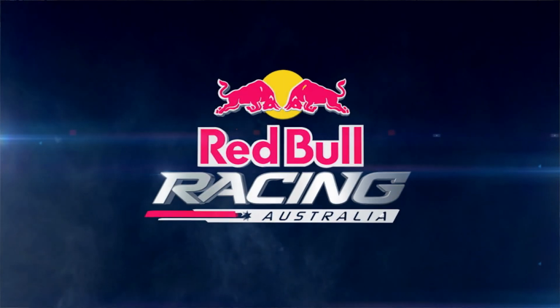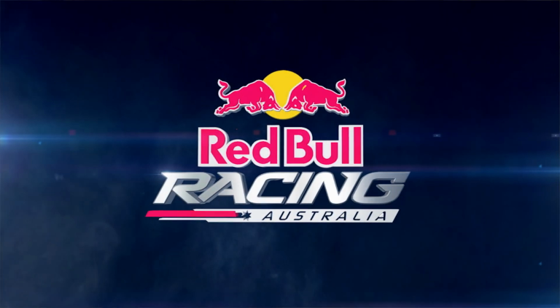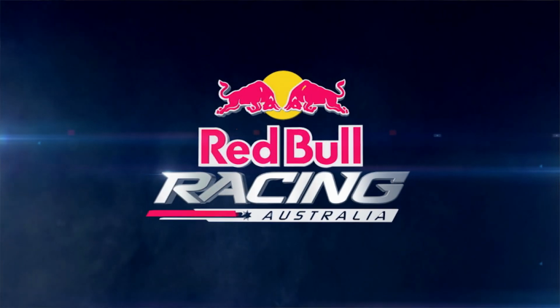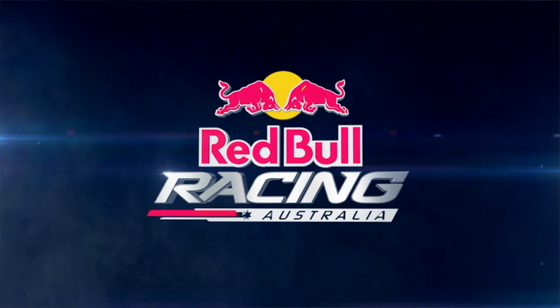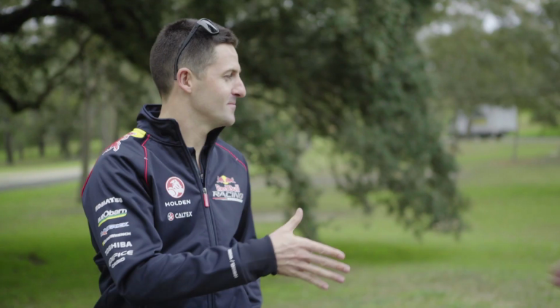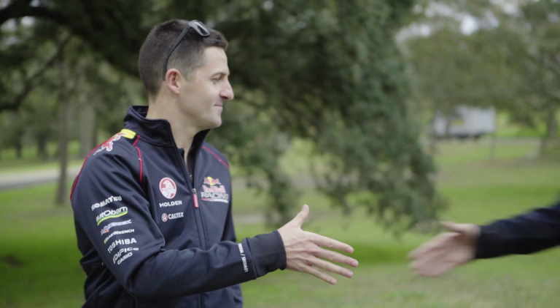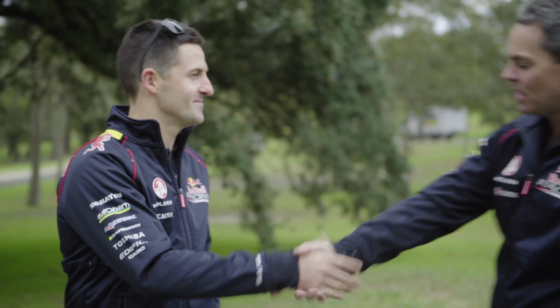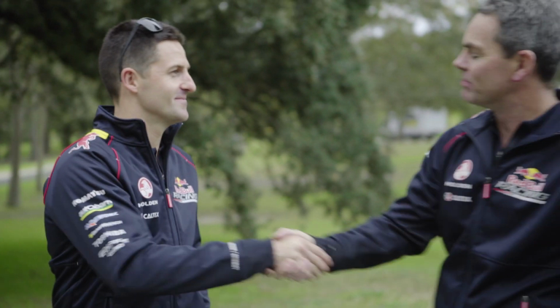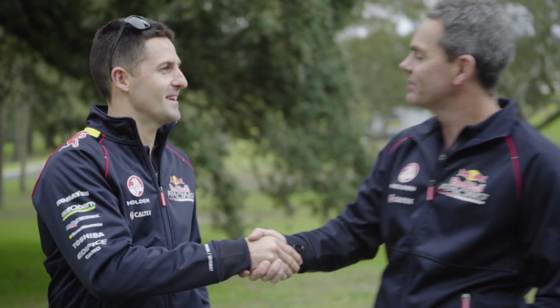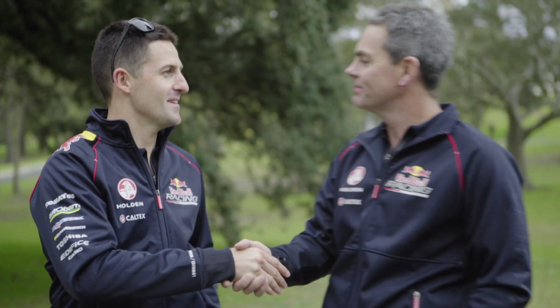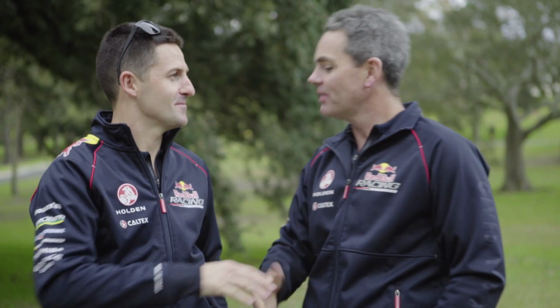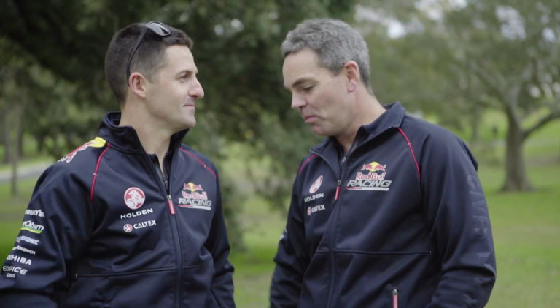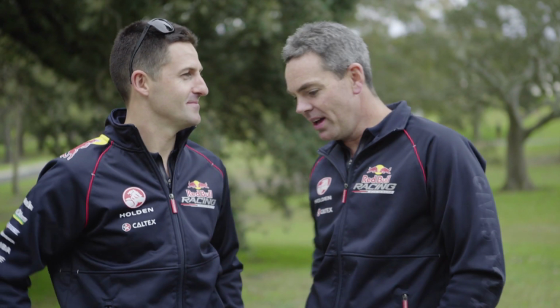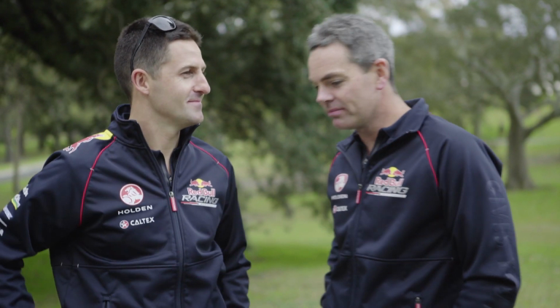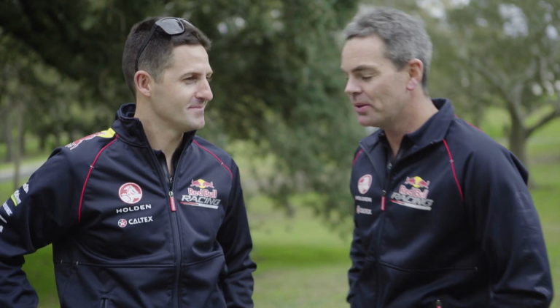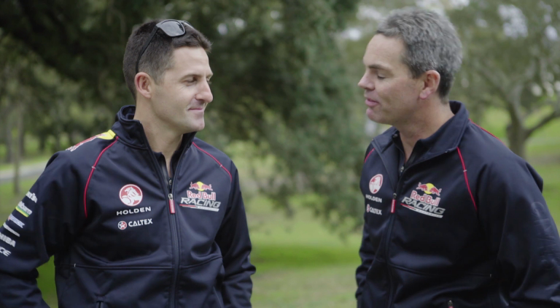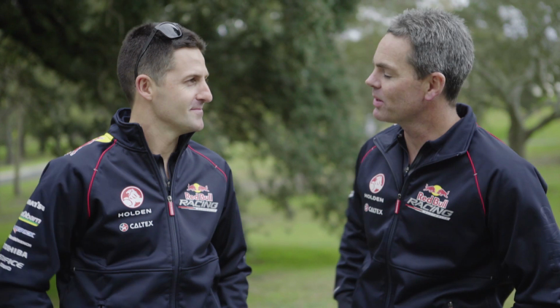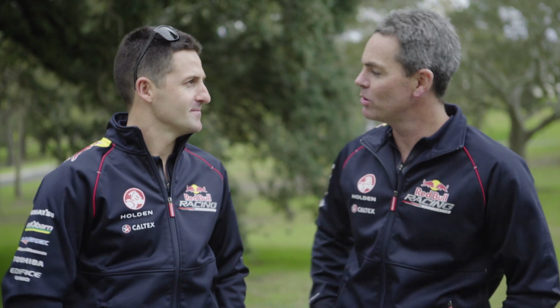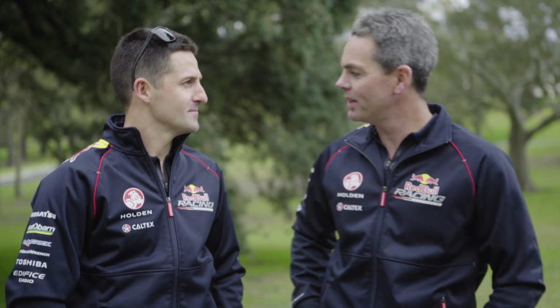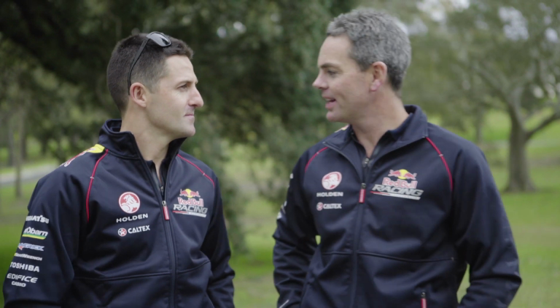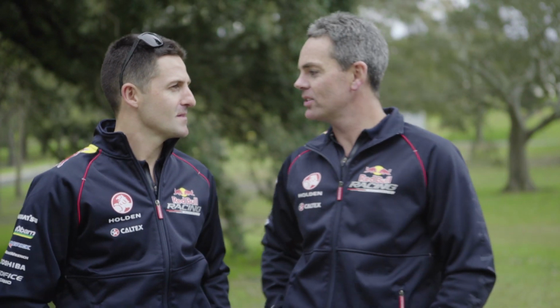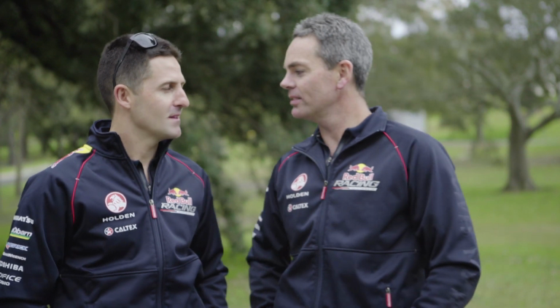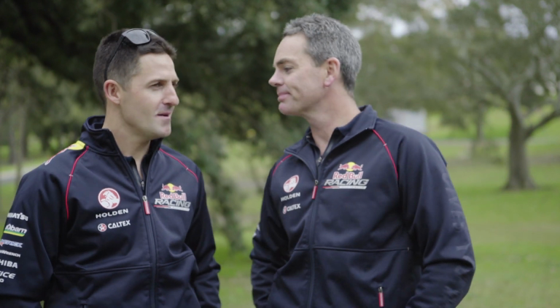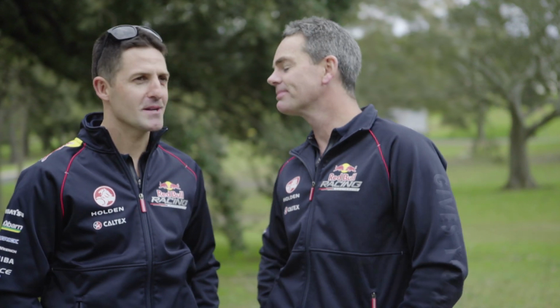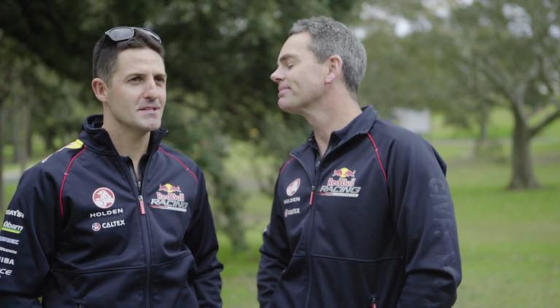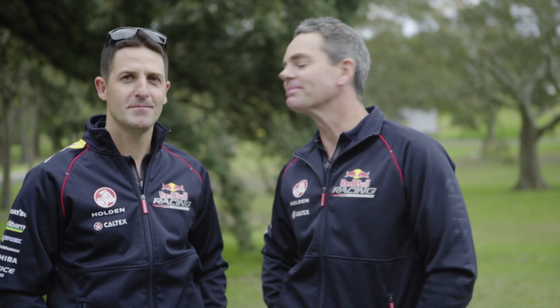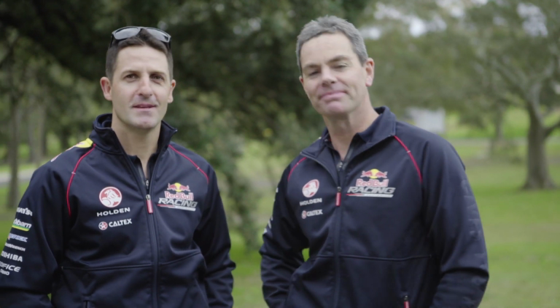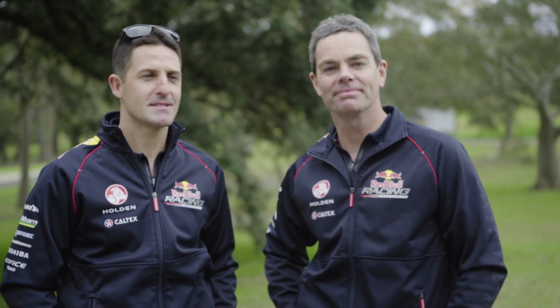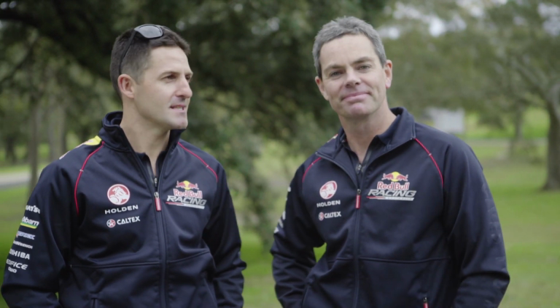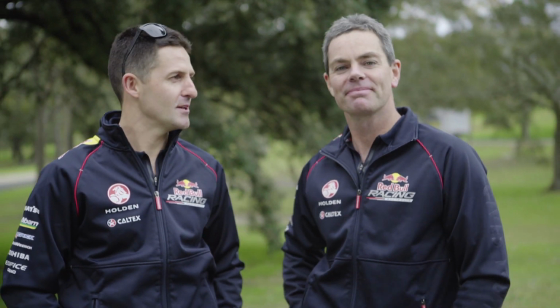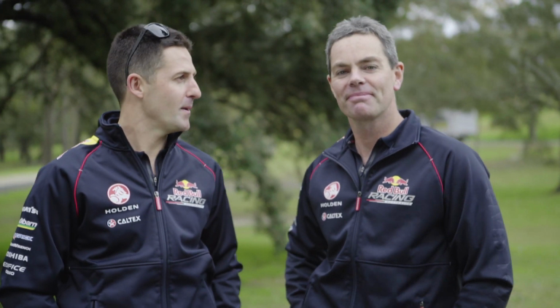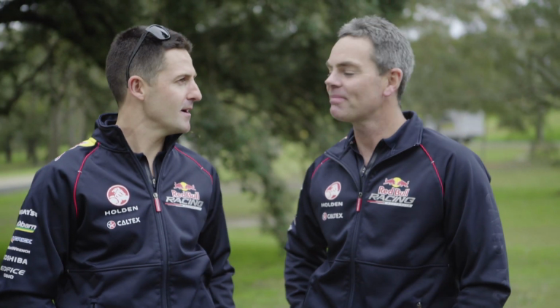Hey lads. Hey. Get up. How you going? I'm well. You here for the Red Bull Billy Kart? I am actually. Here at Centennial Park.